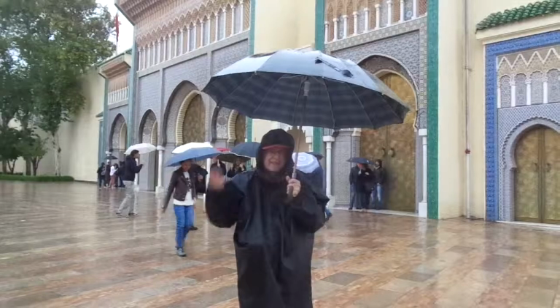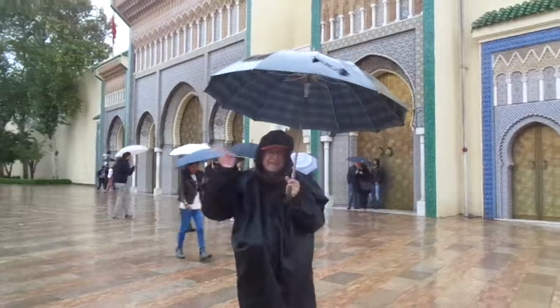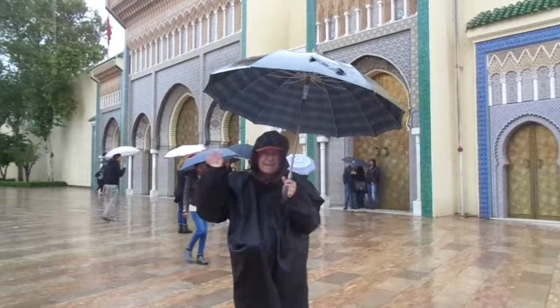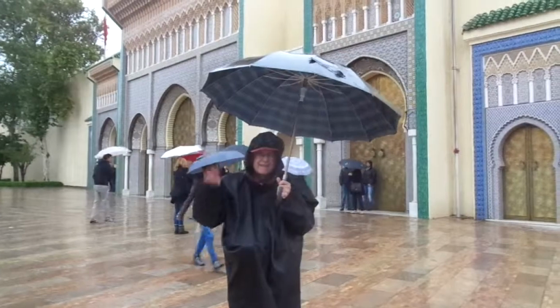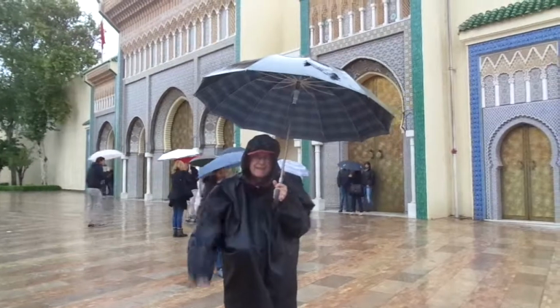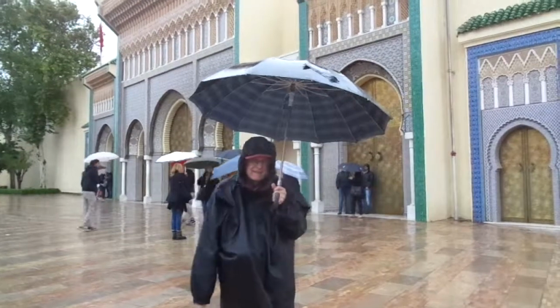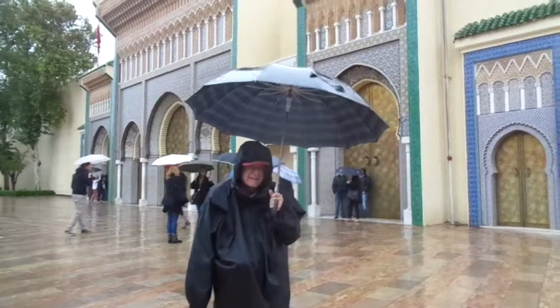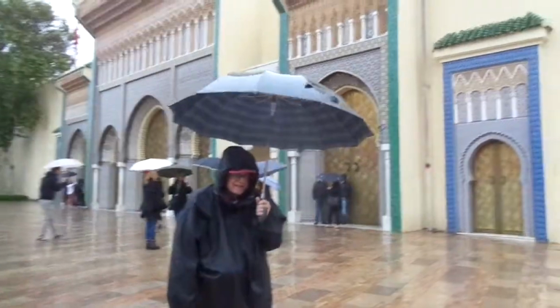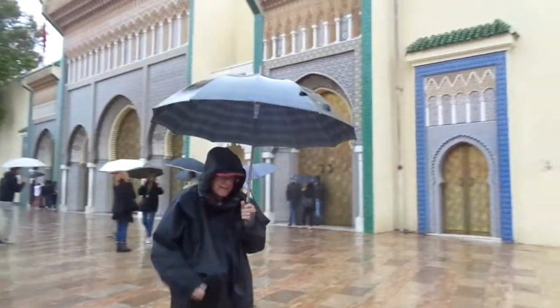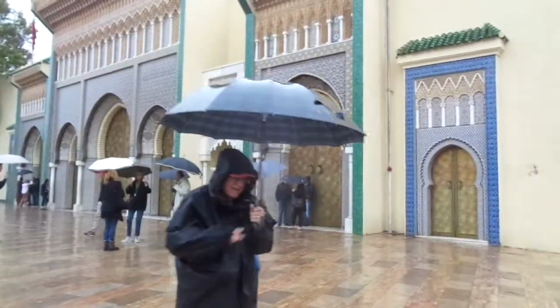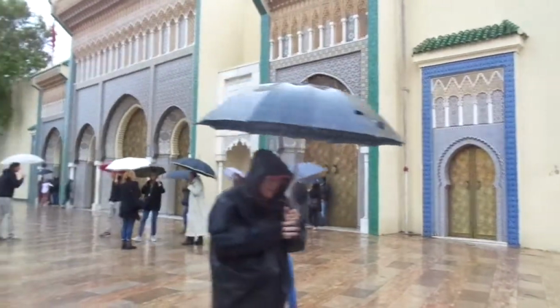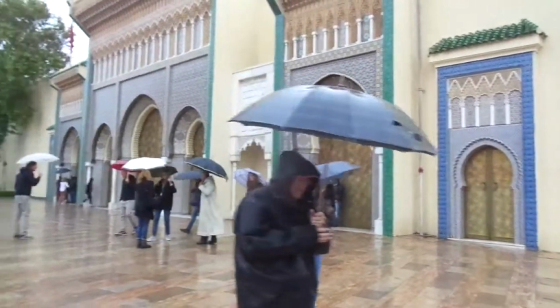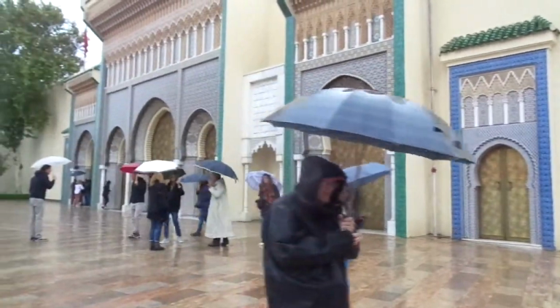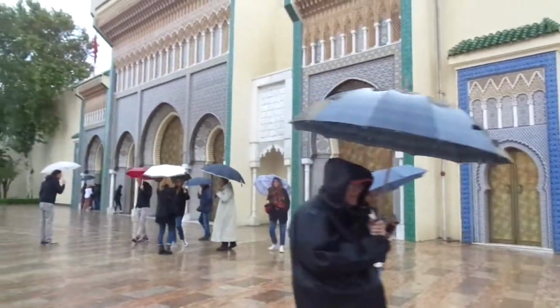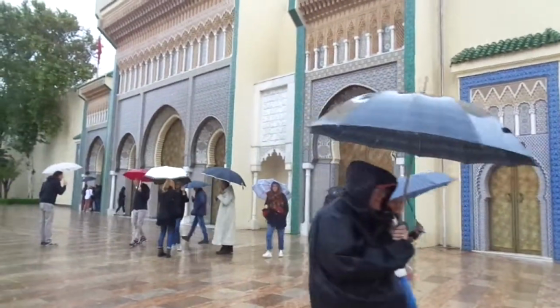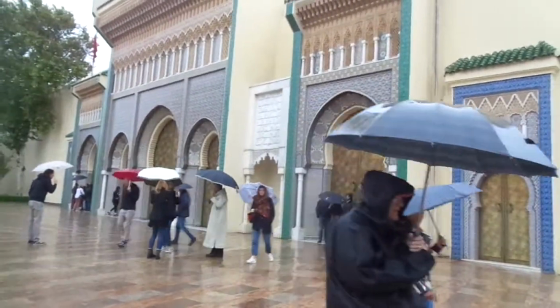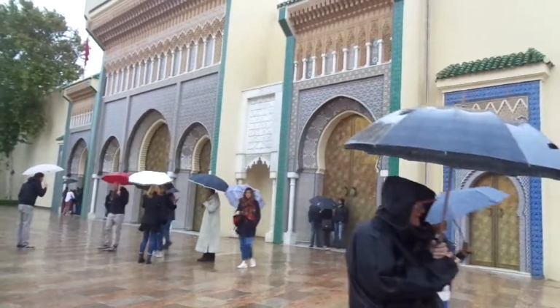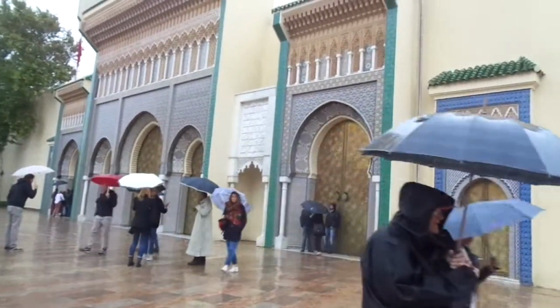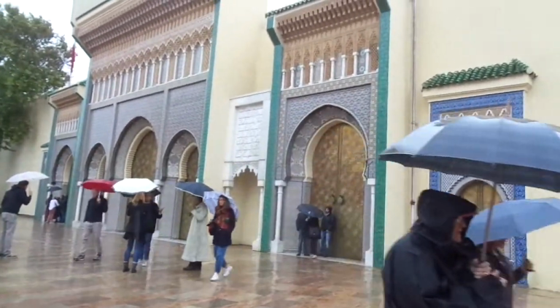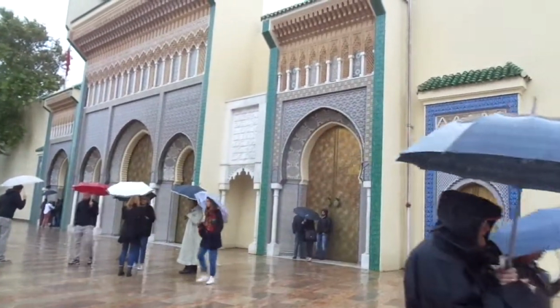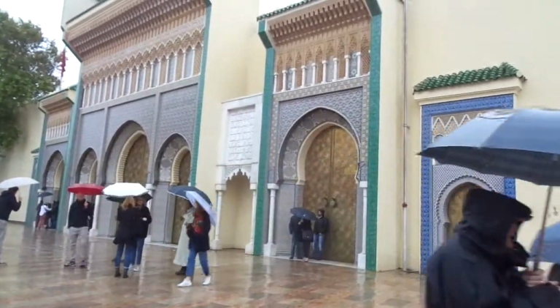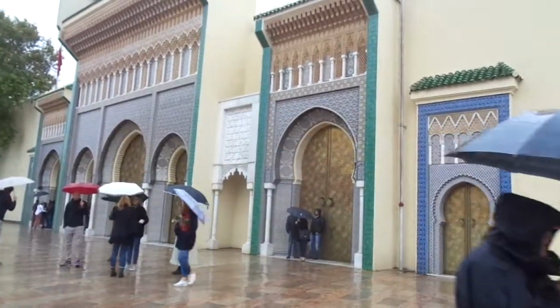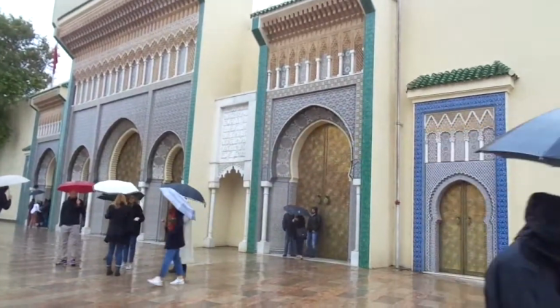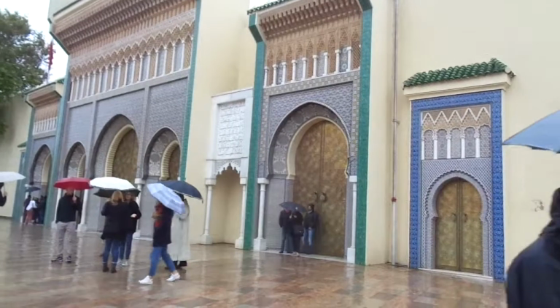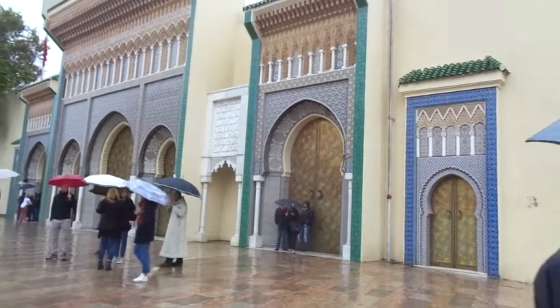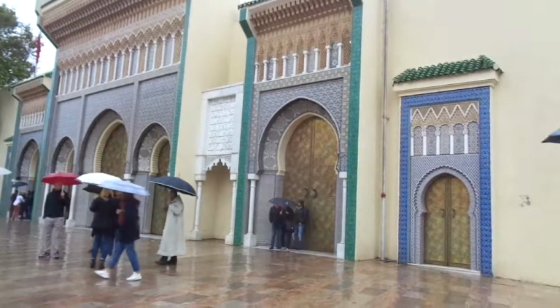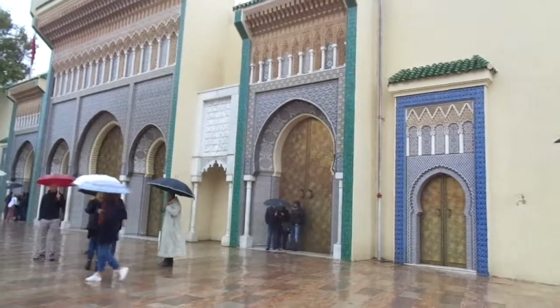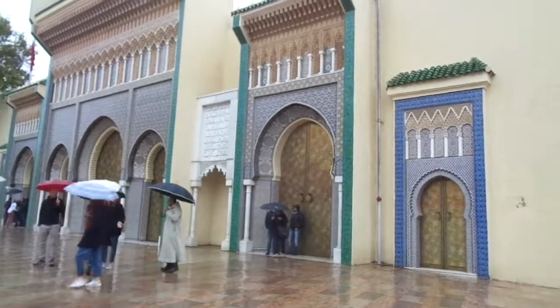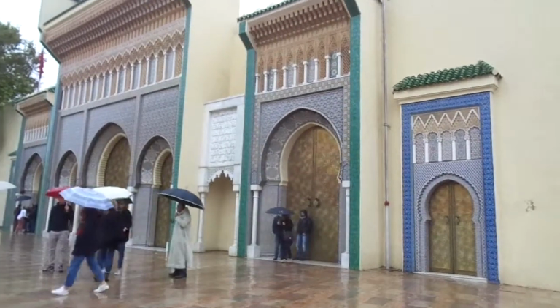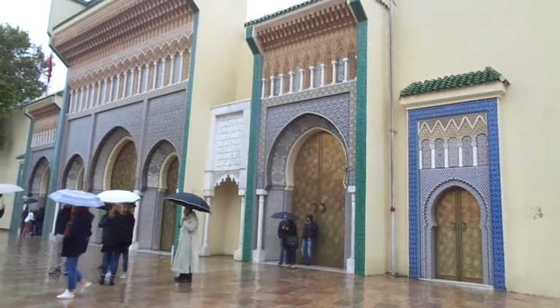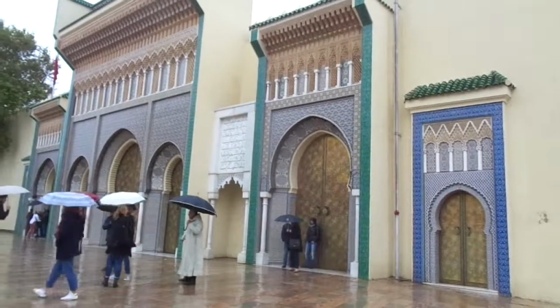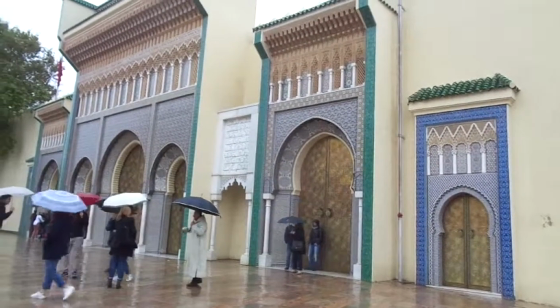This is Mark. I'm Eva. We're here at the beautiful Royal Palace in Fez, Morocco.